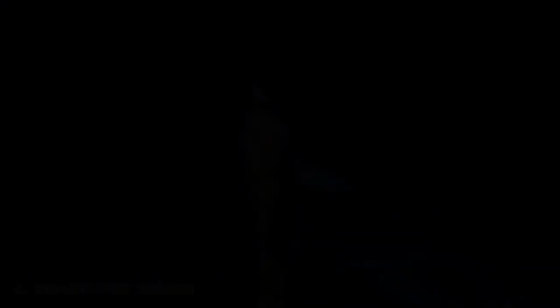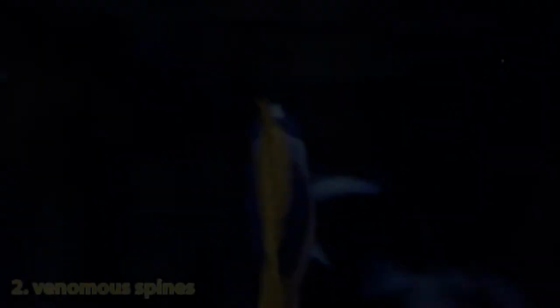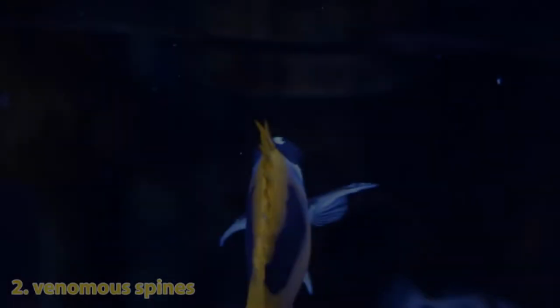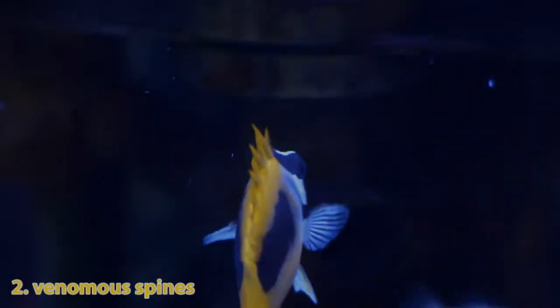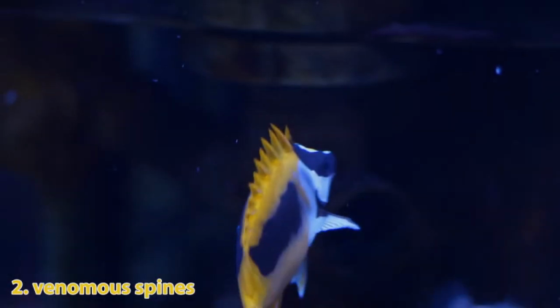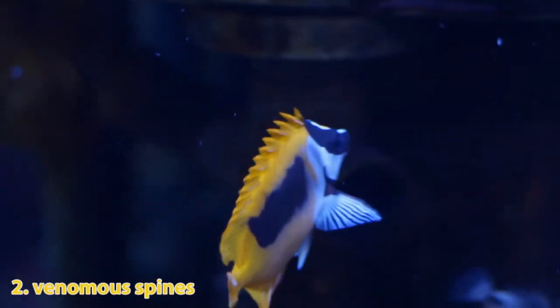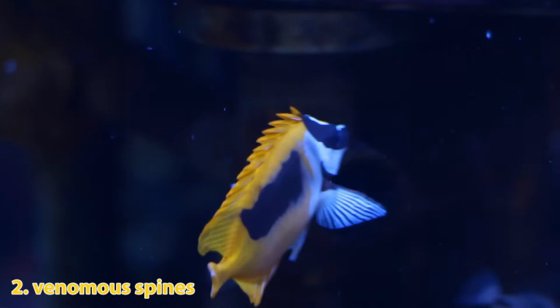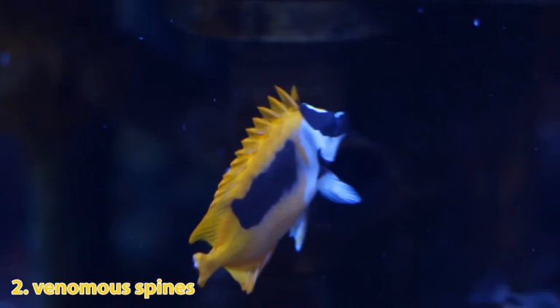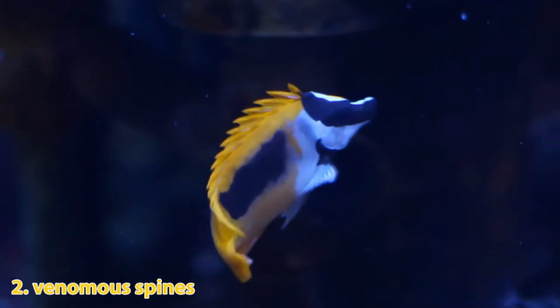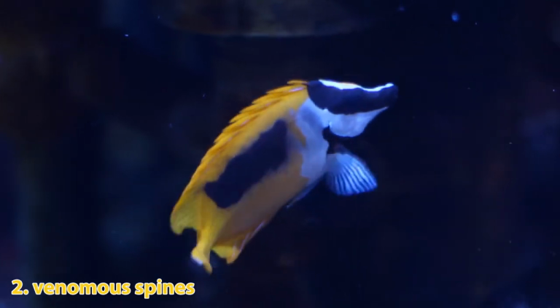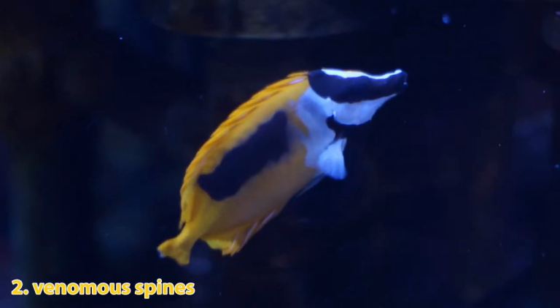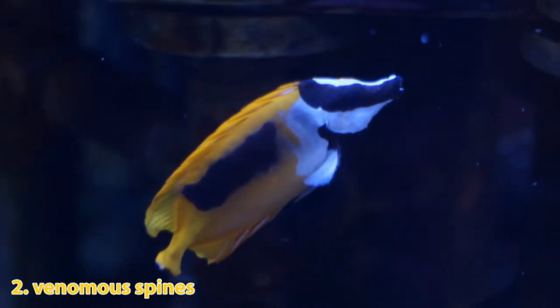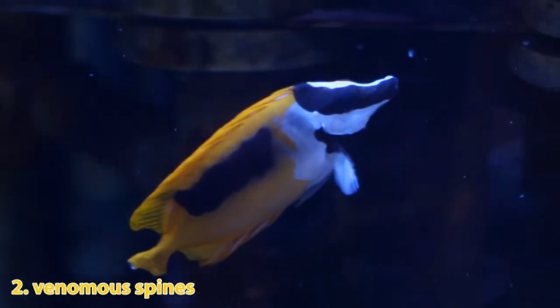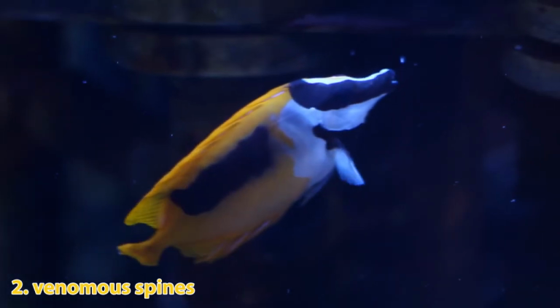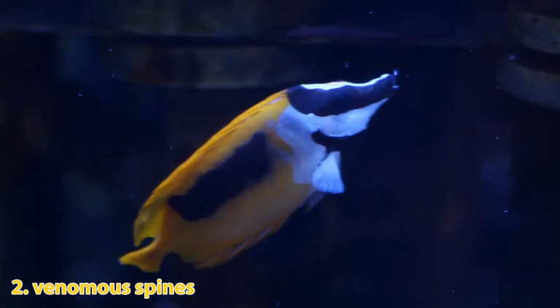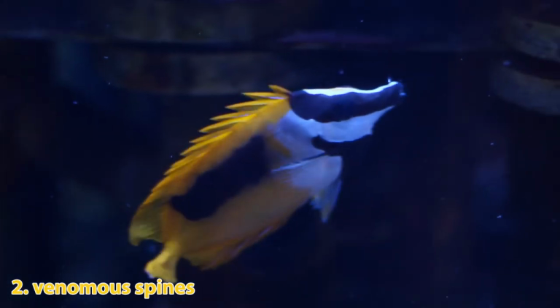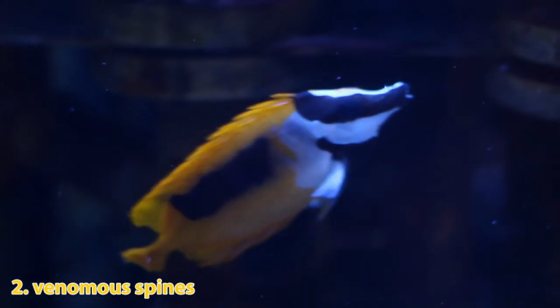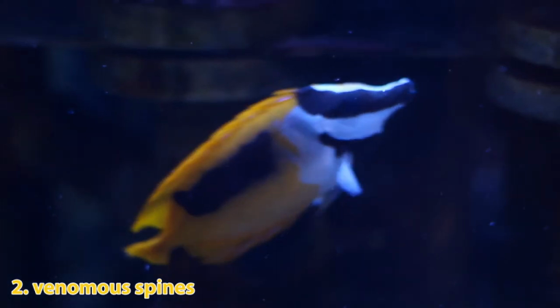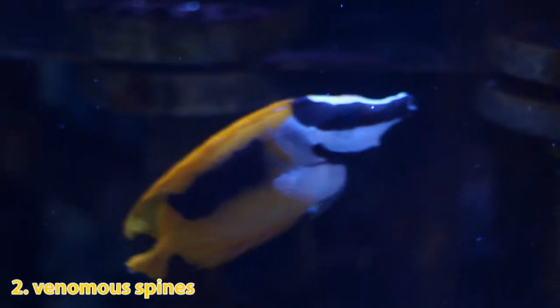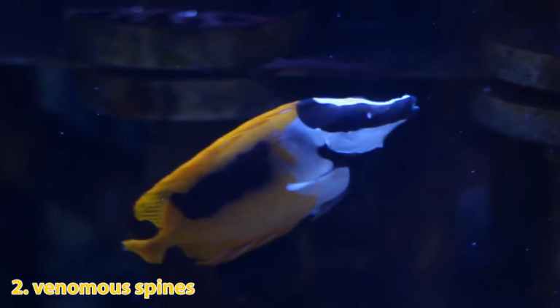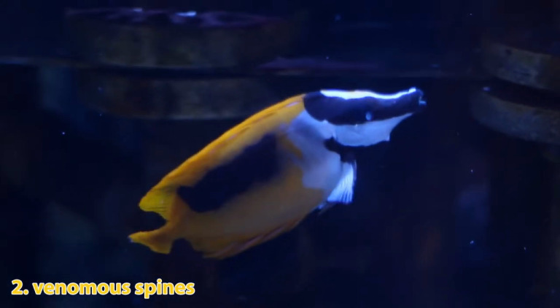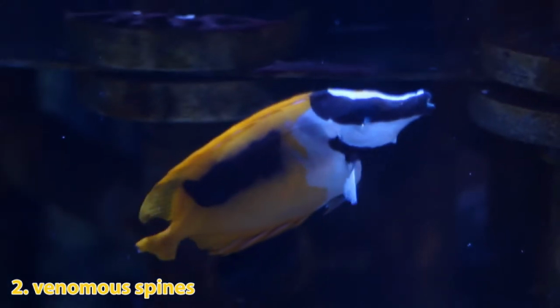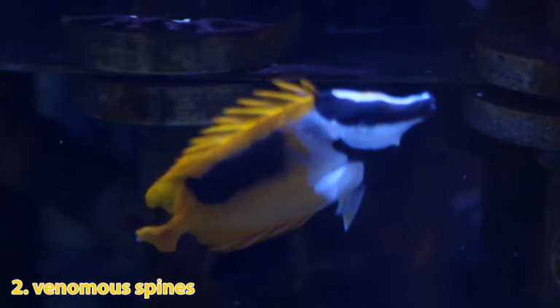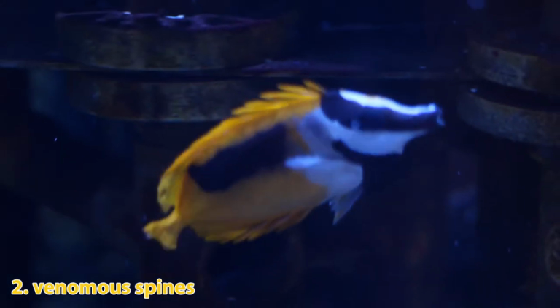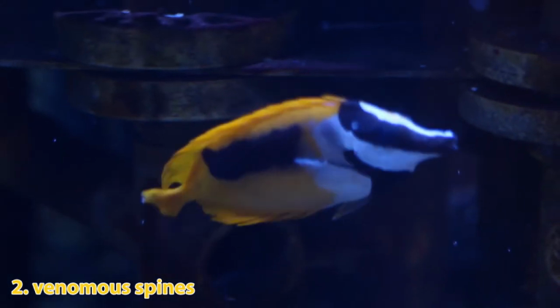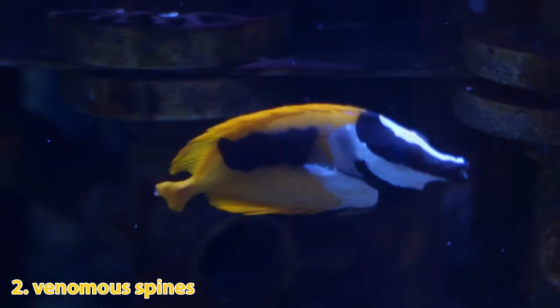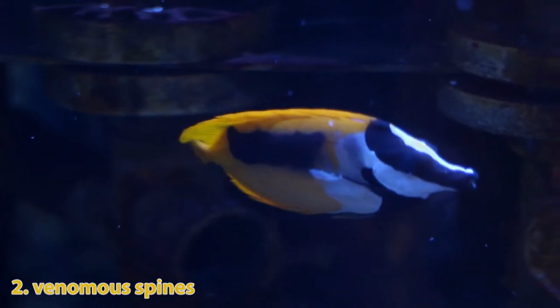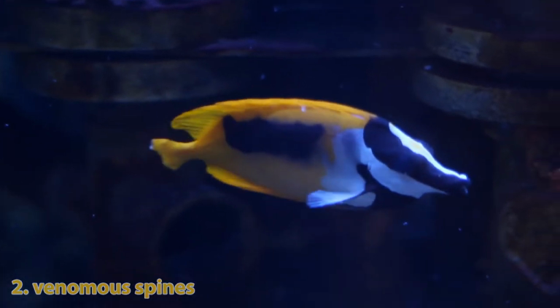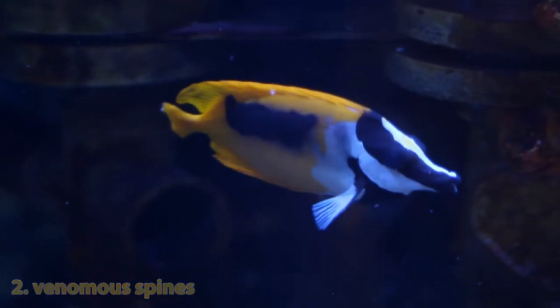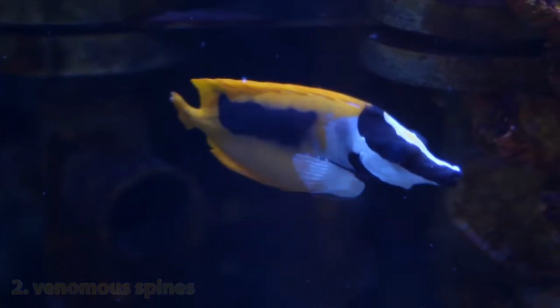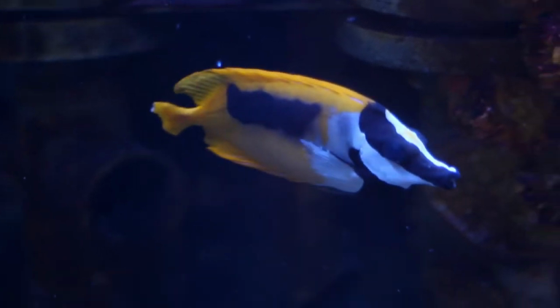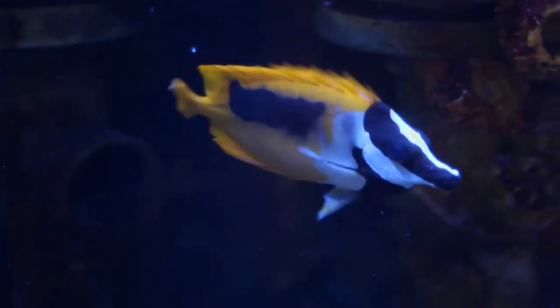These fish have fins that contain venomous spines that can deliver a painful sting.